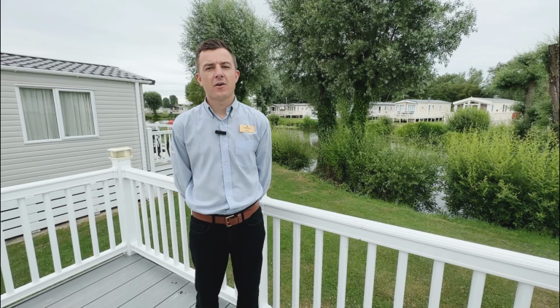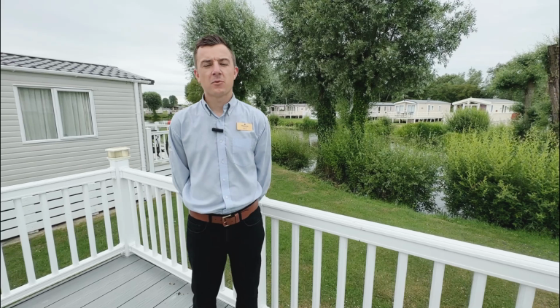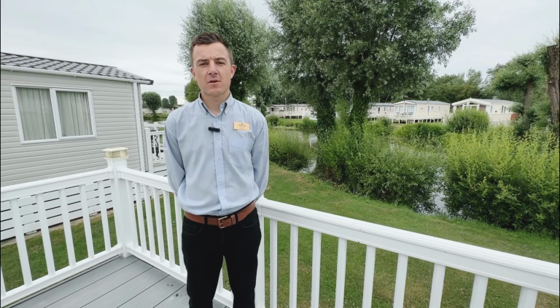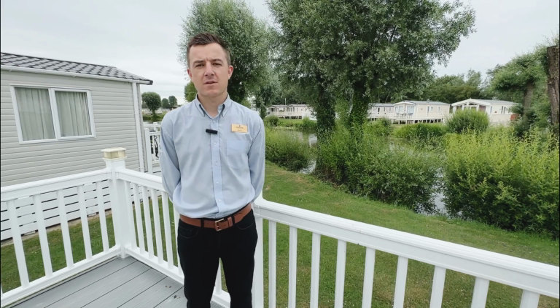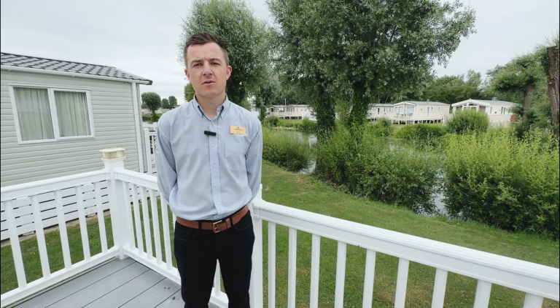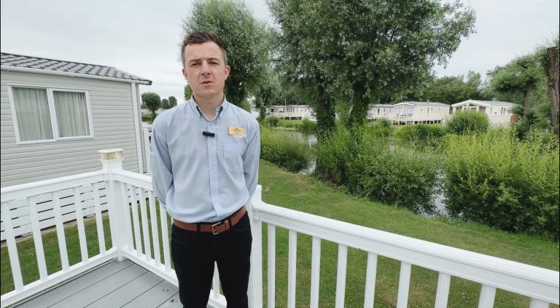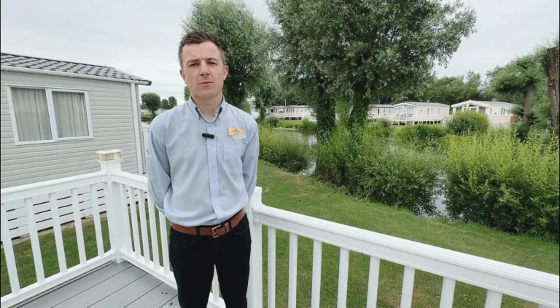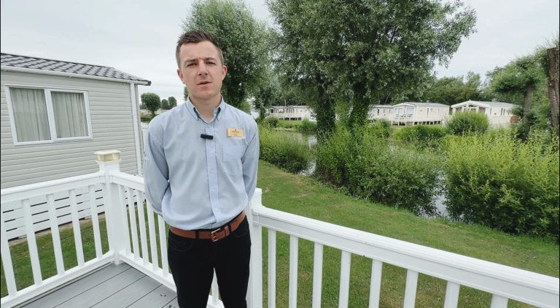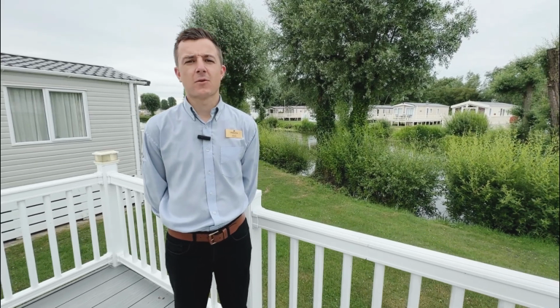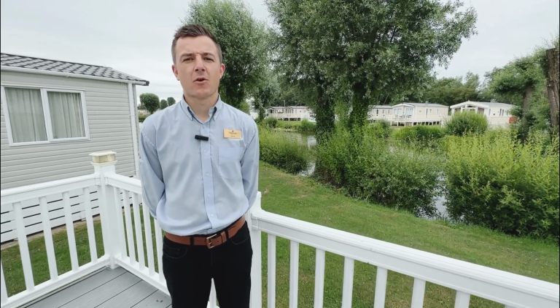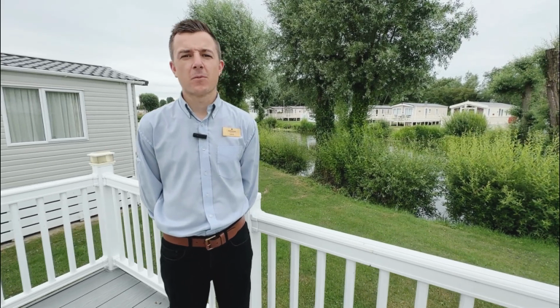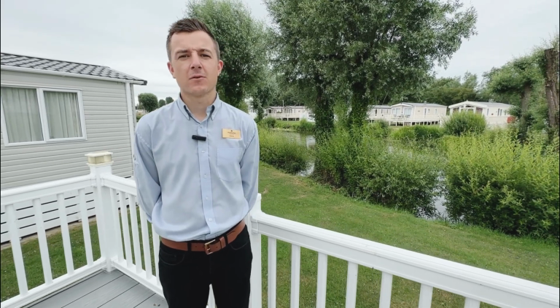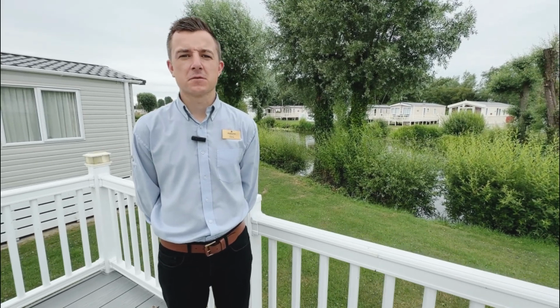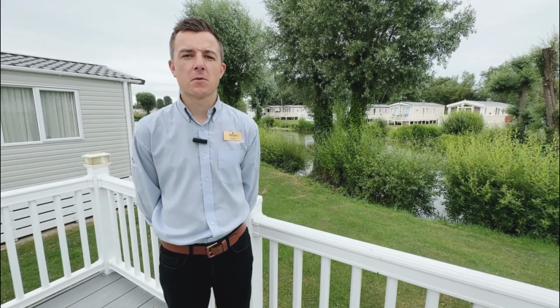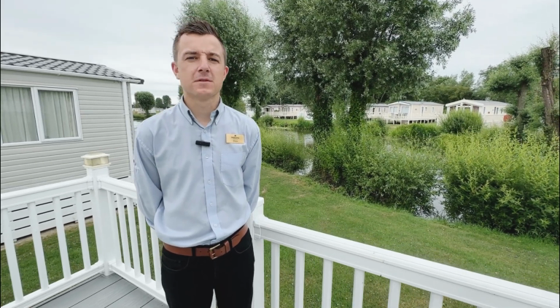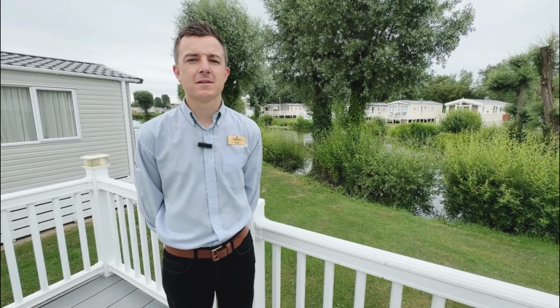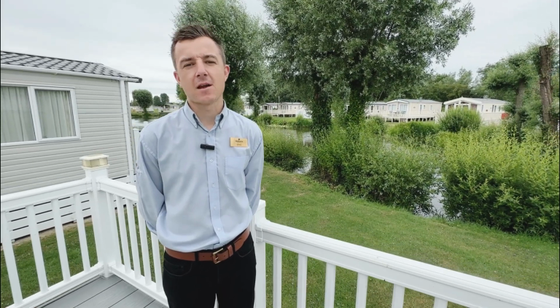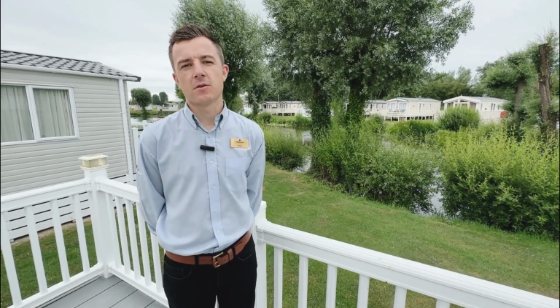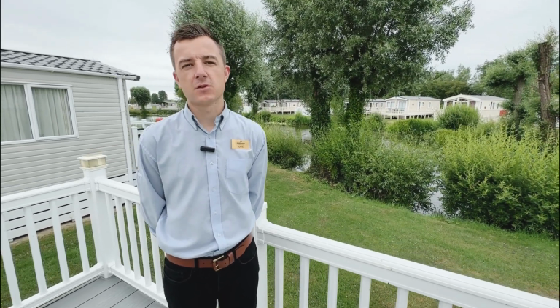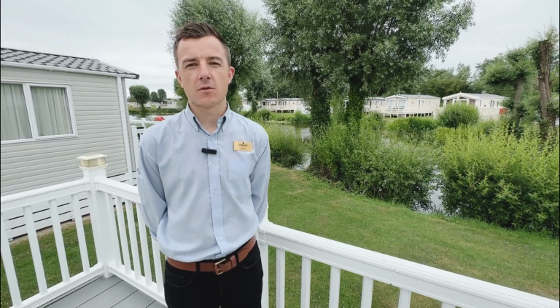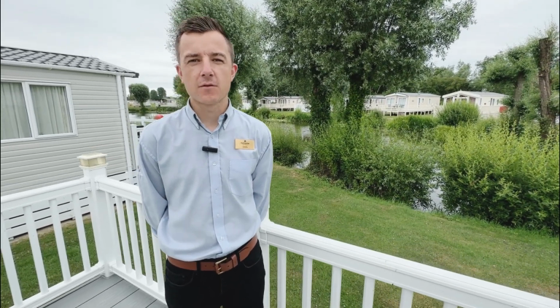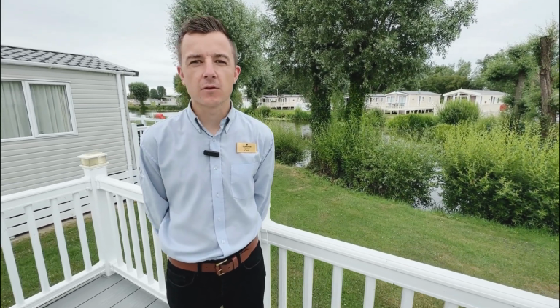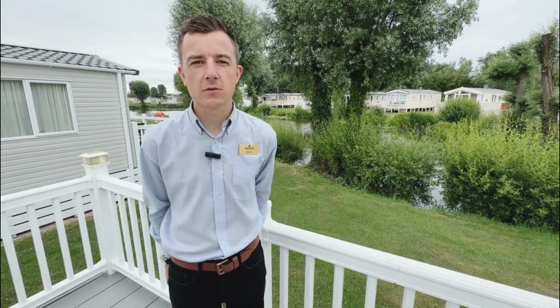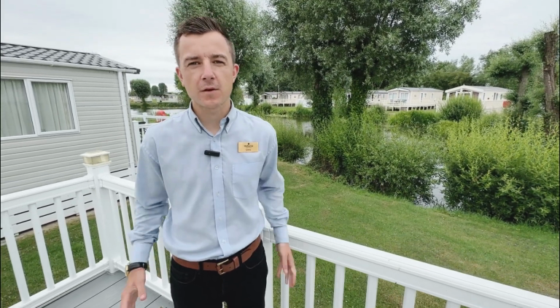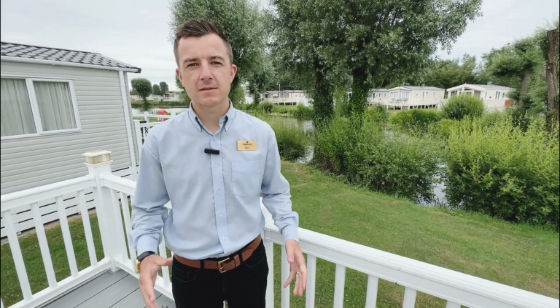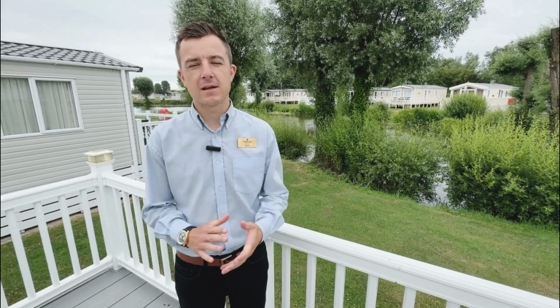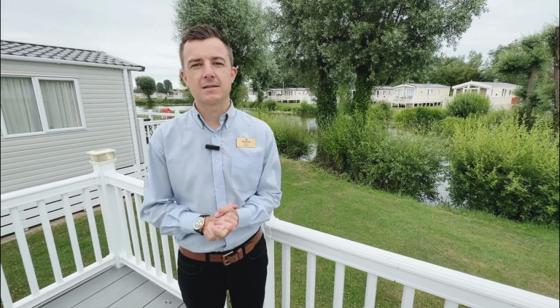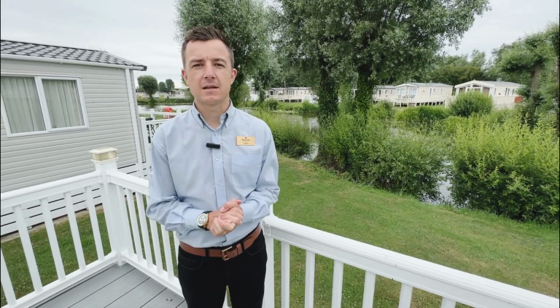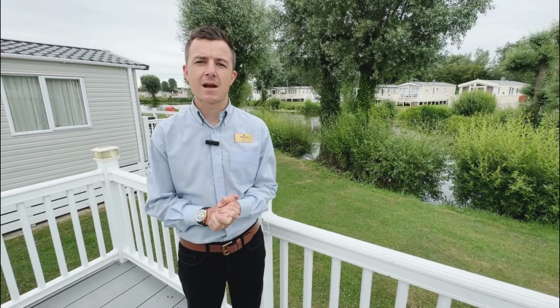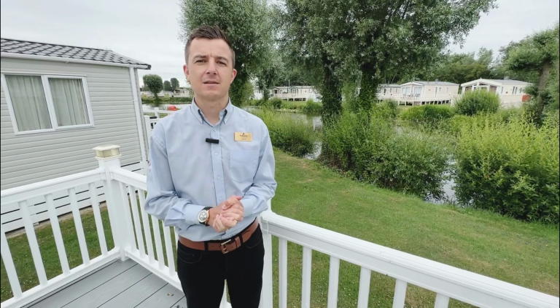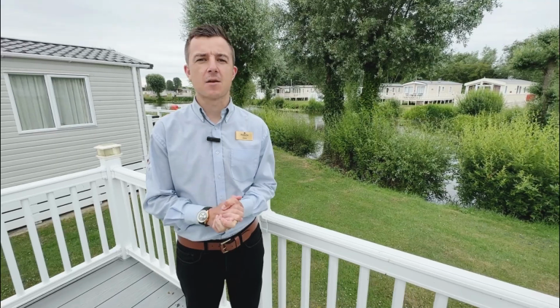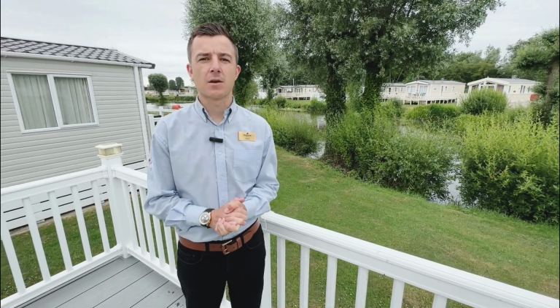Hi, I'm Chris, Ownership Advisor at Hobo and Cotswolds, and today I'm going to show you around our 2018 Atlas Debena.